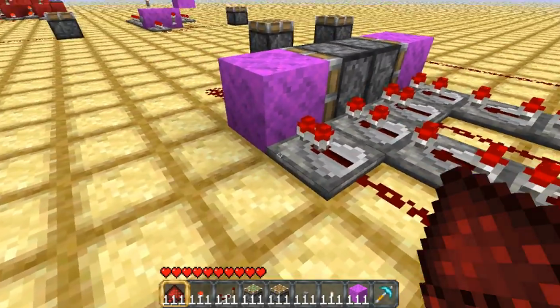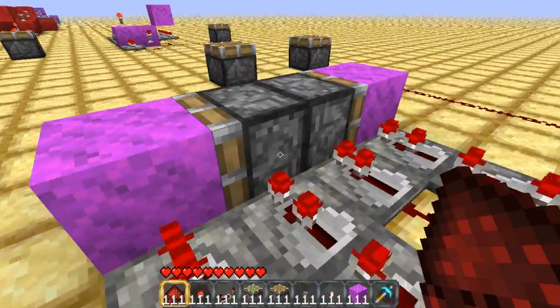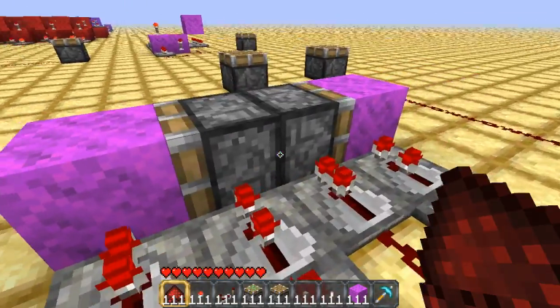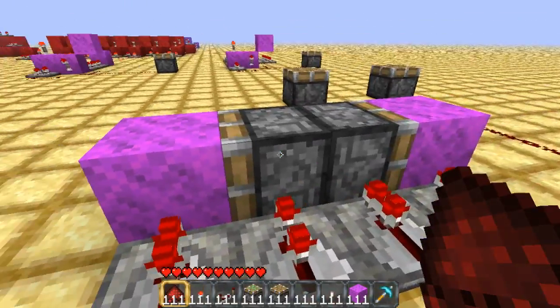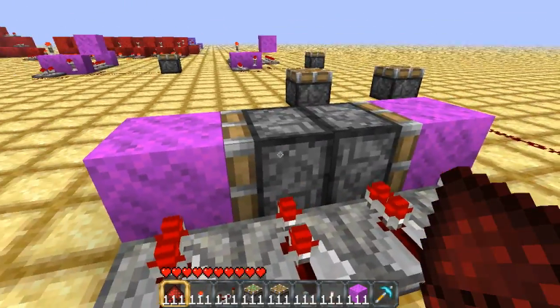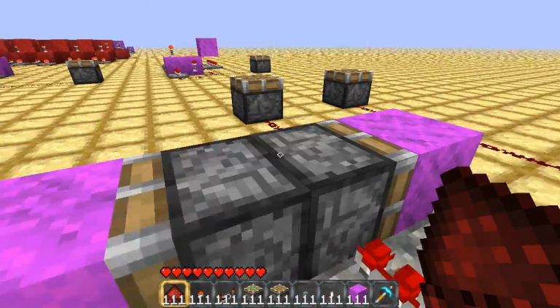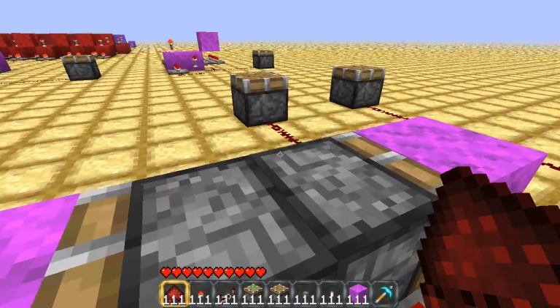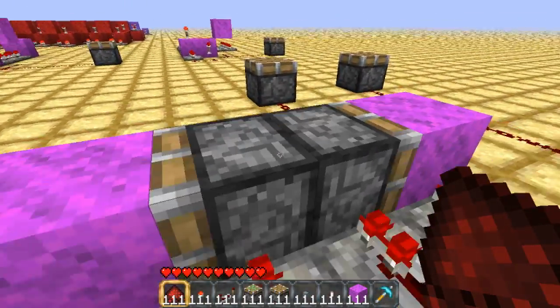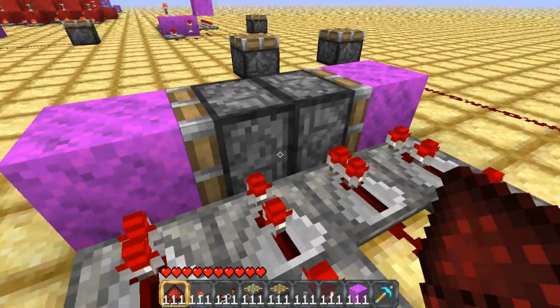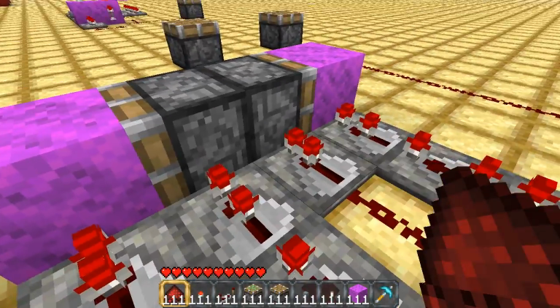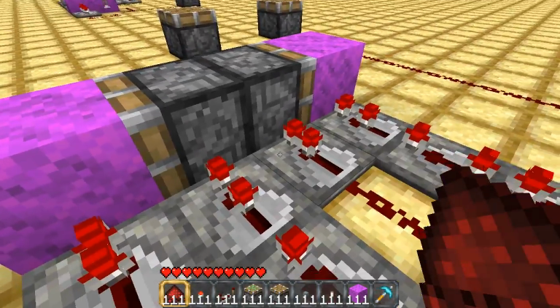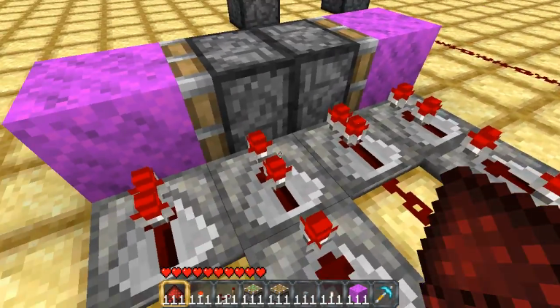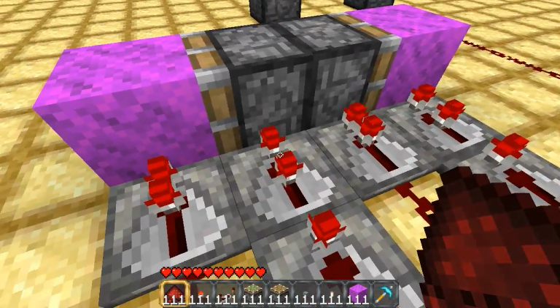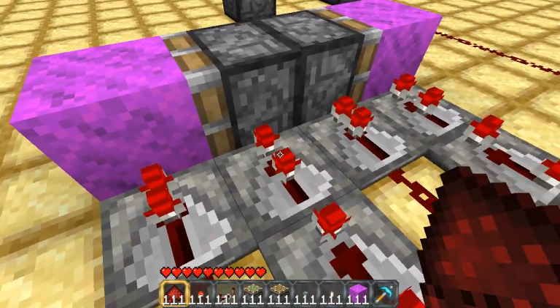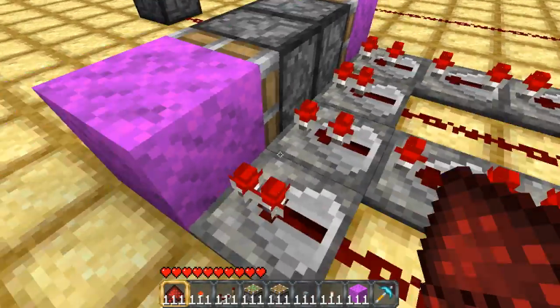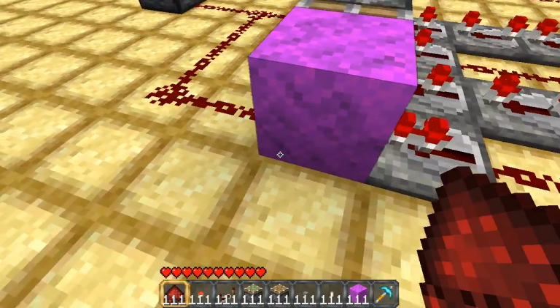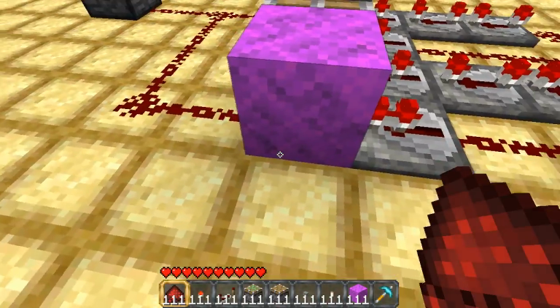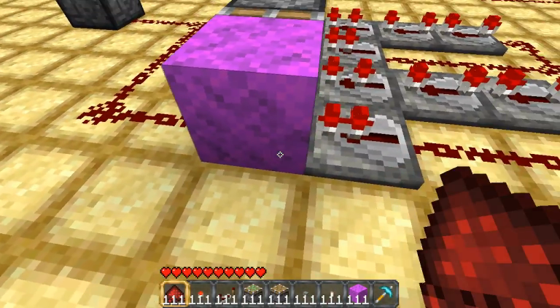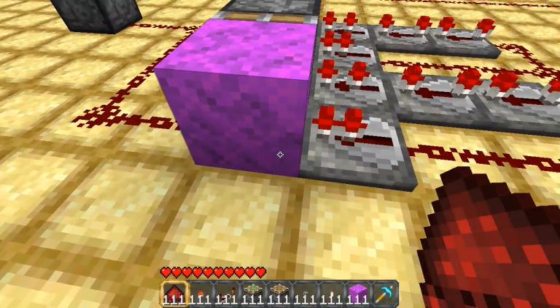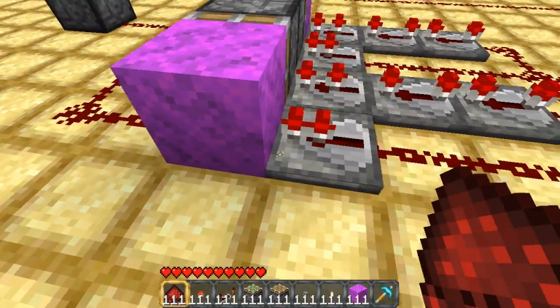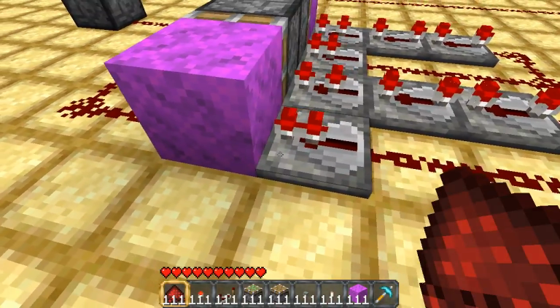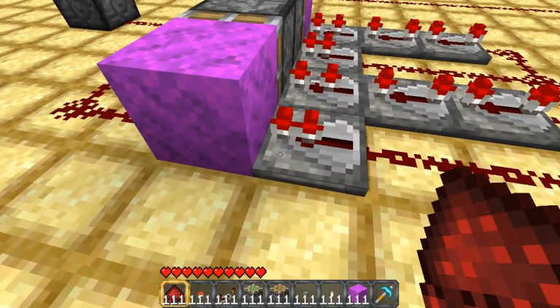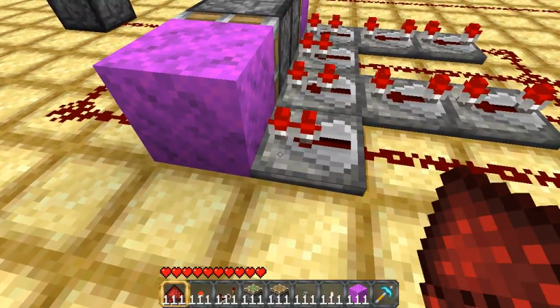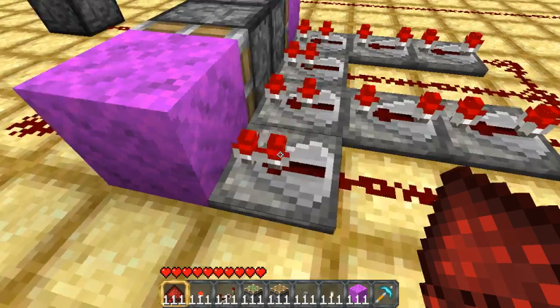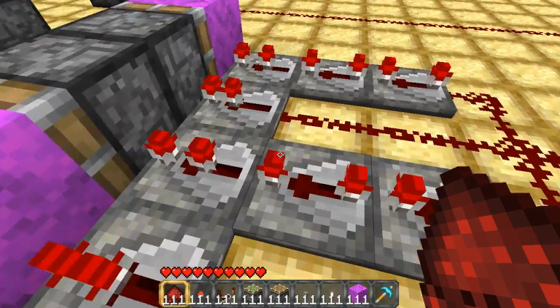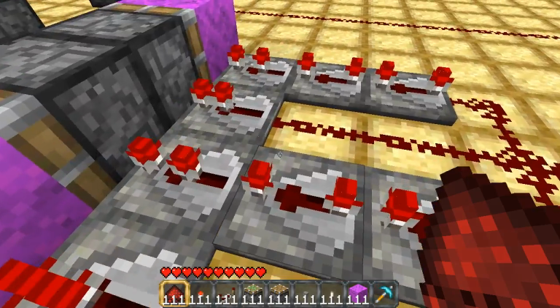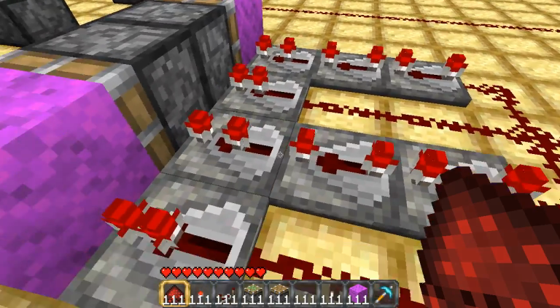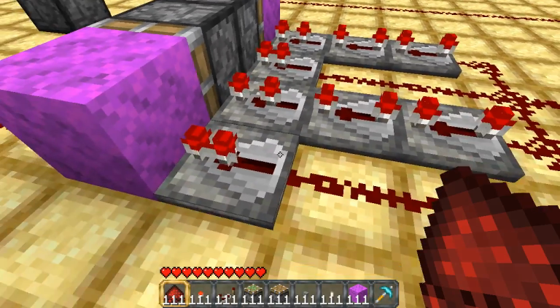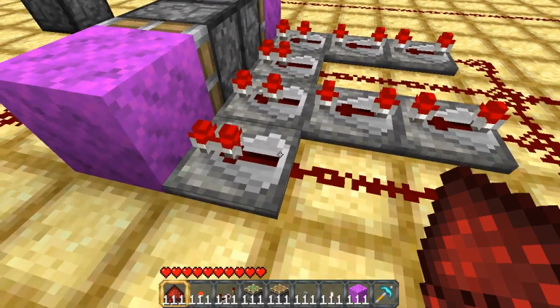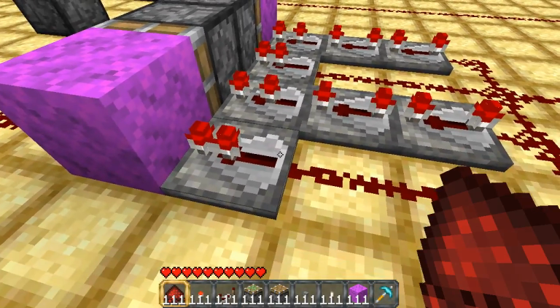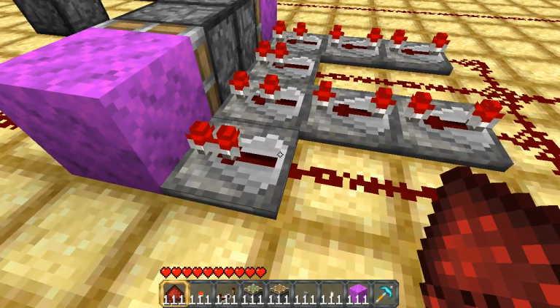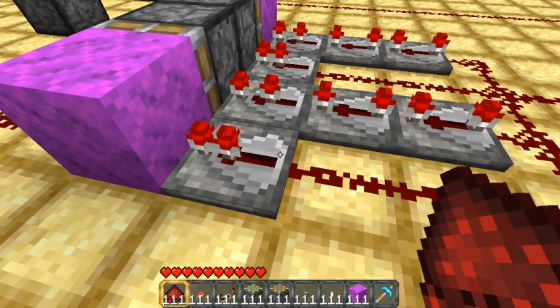And we have sticky pistons — that's what these are. And the repeaters here on the wool blocks are...